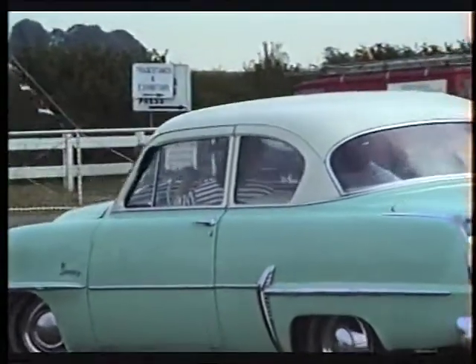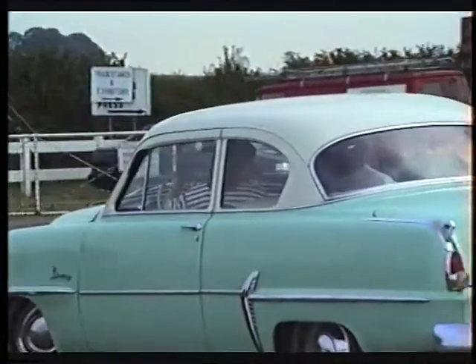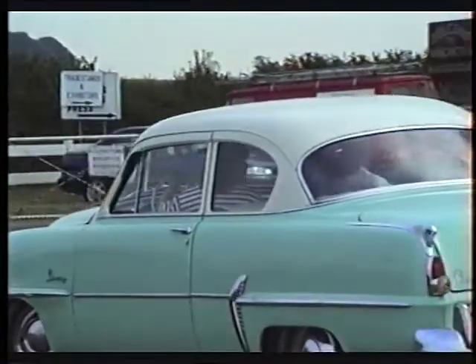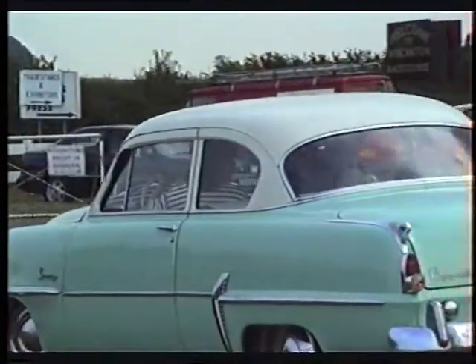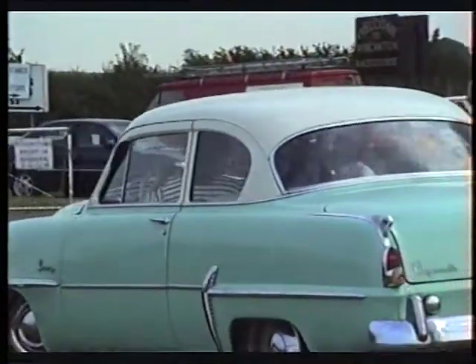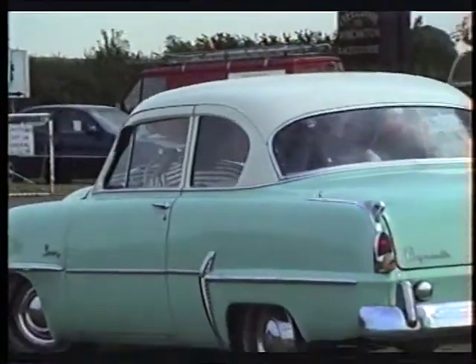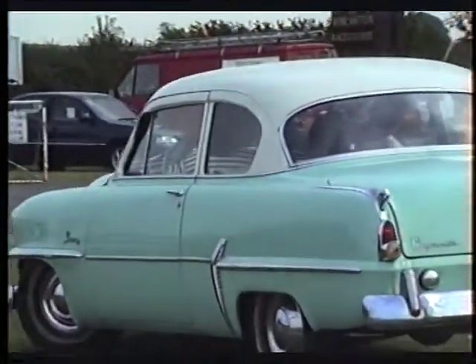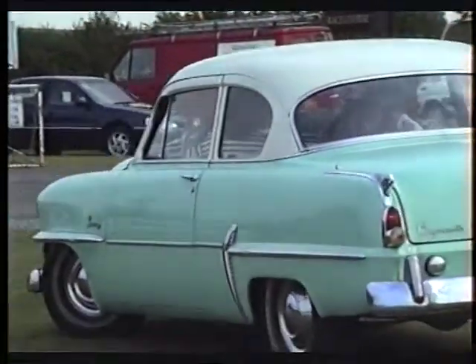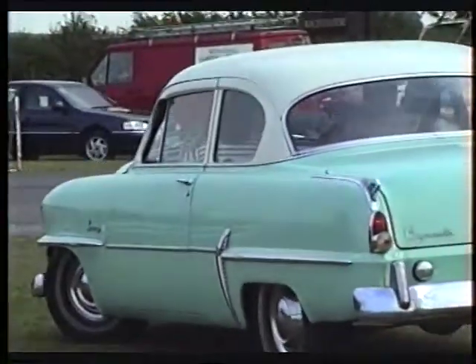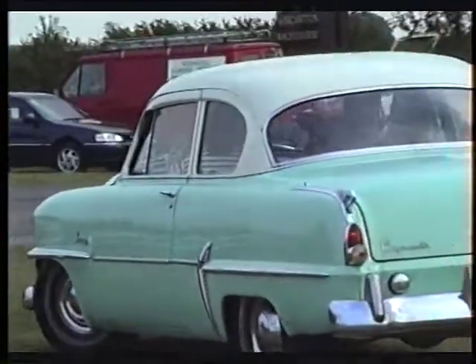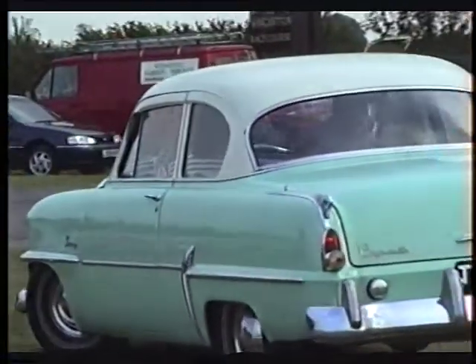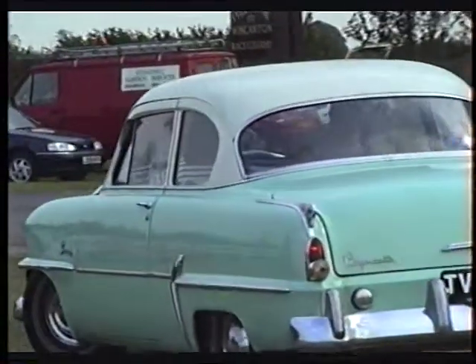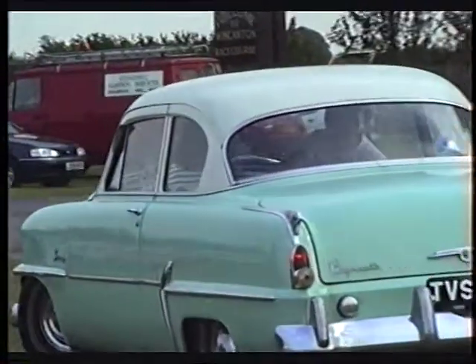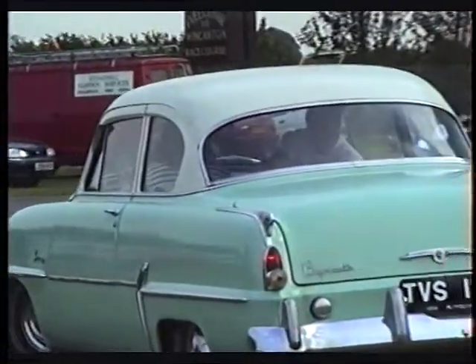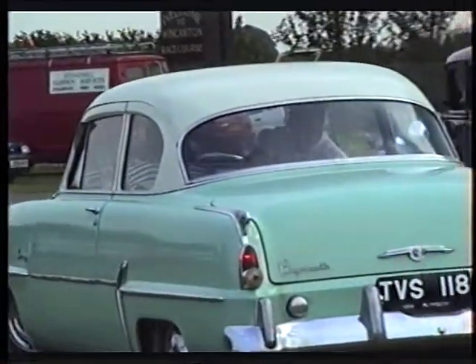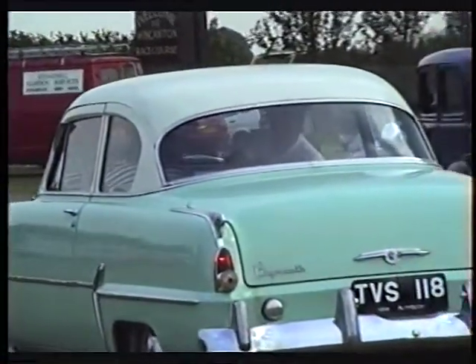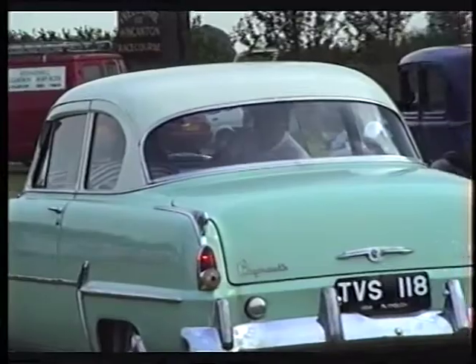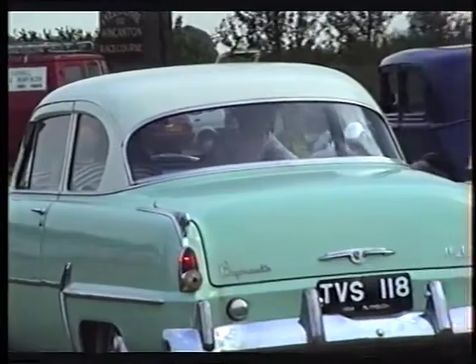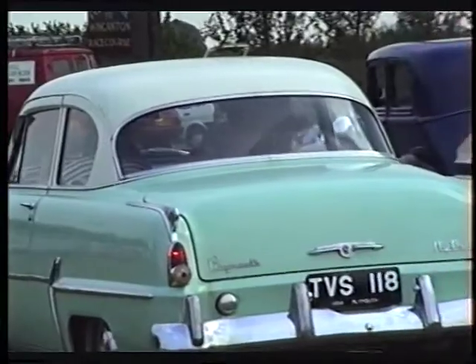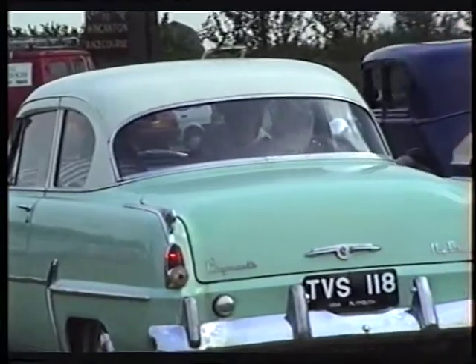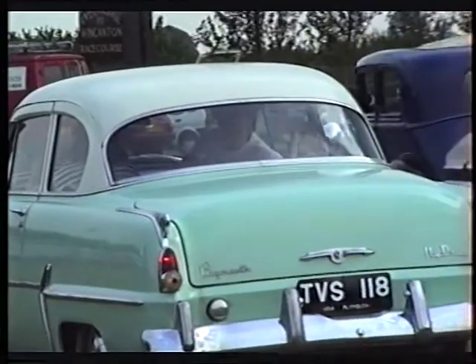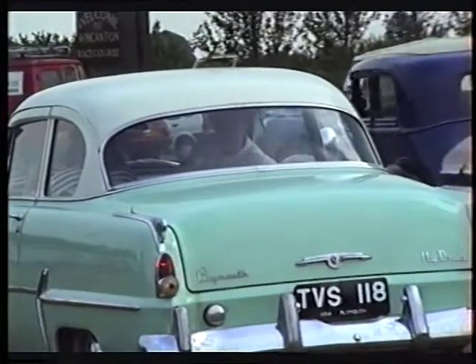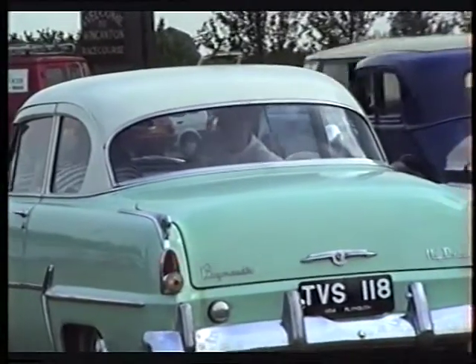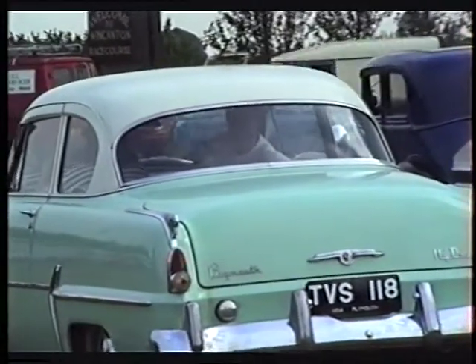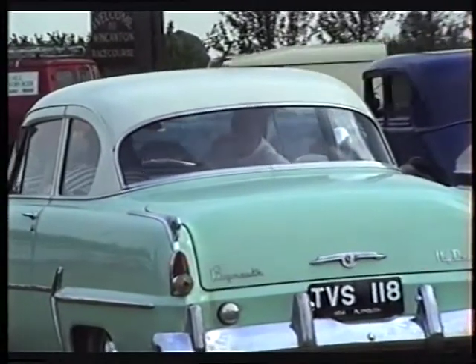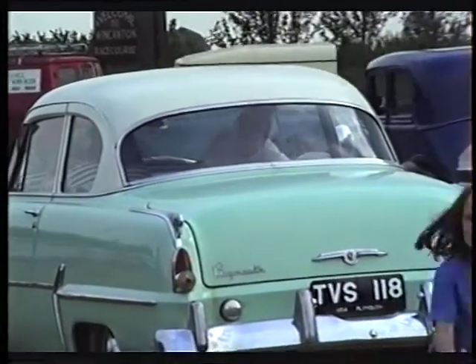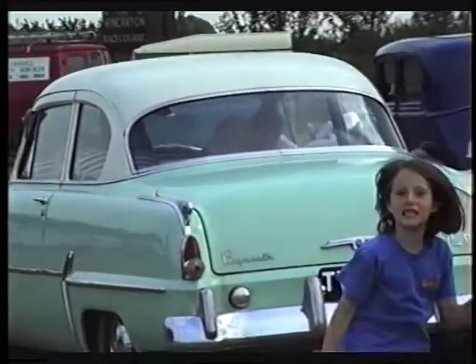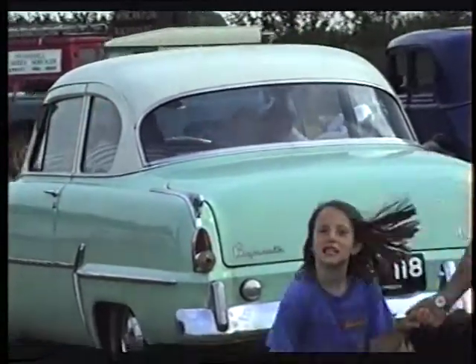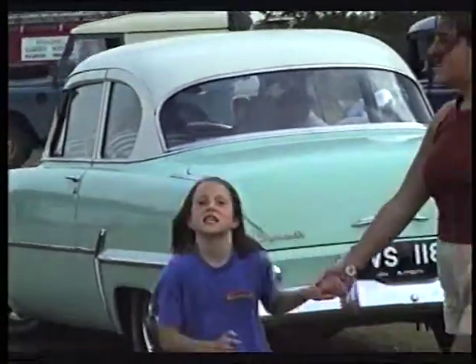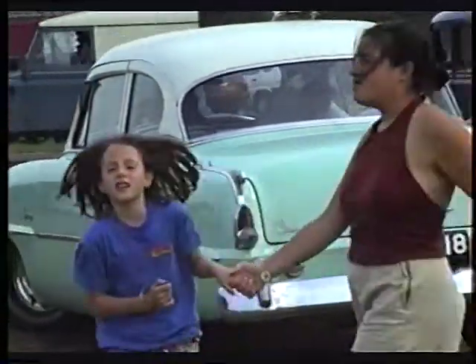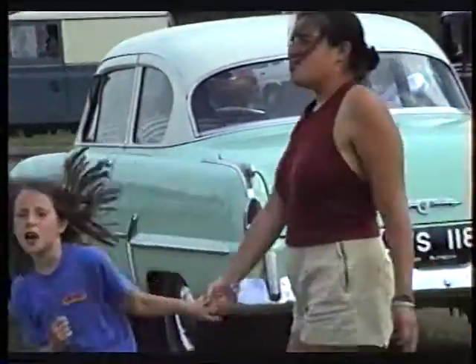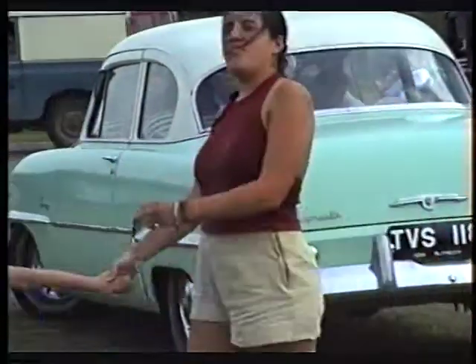We saw the car come round earlier — we've got the front skirts on it. Sold it for two and a half years and bought it in Kansas.